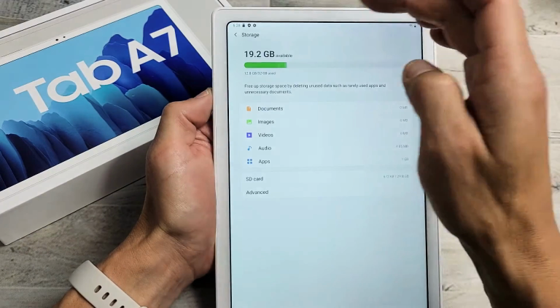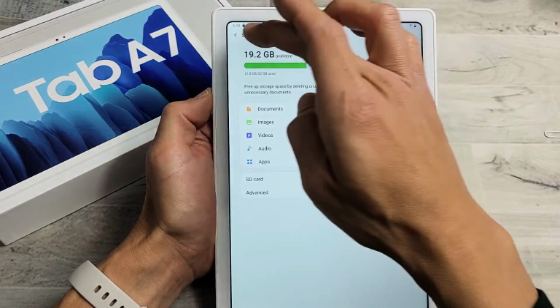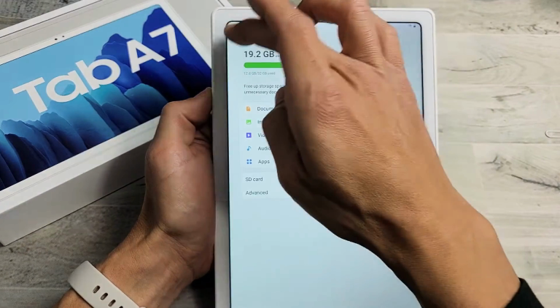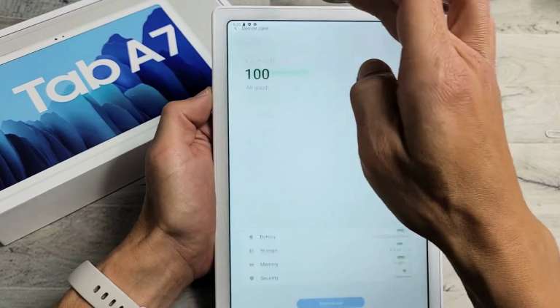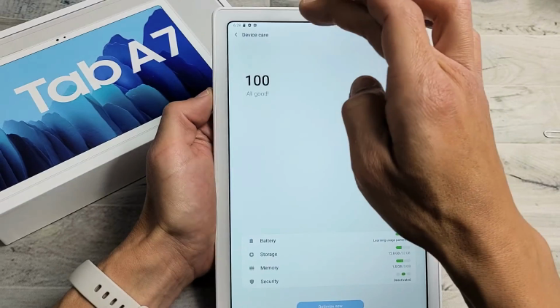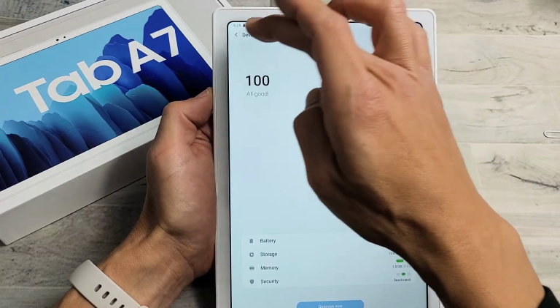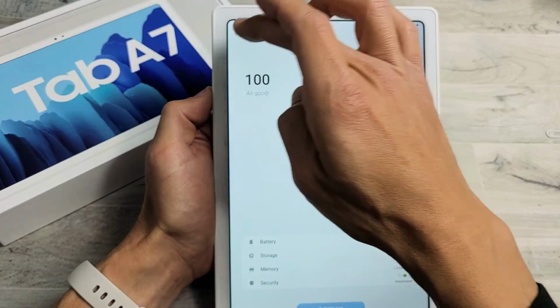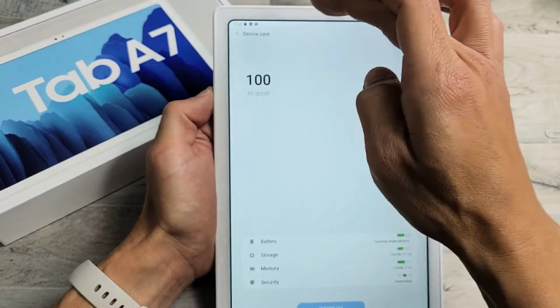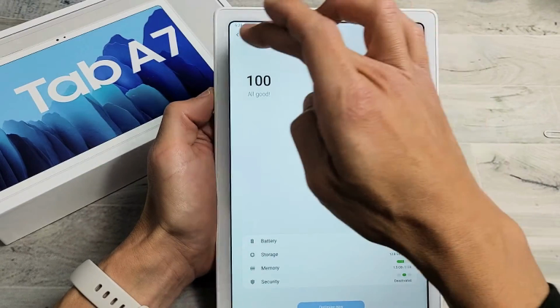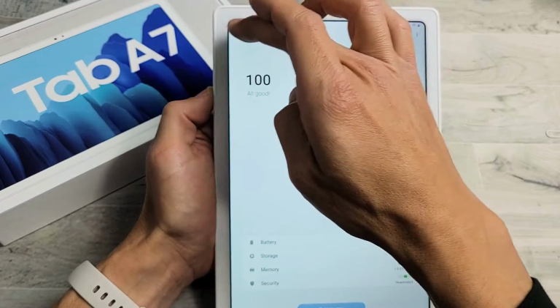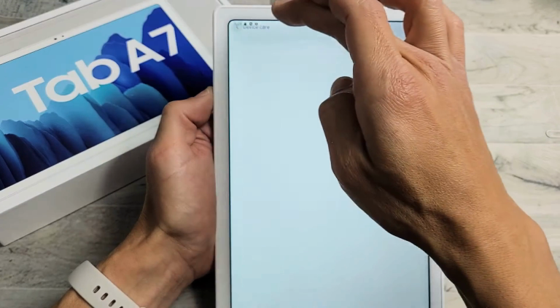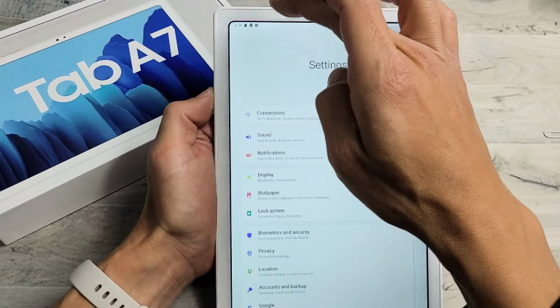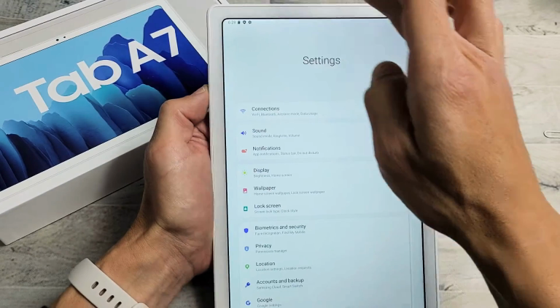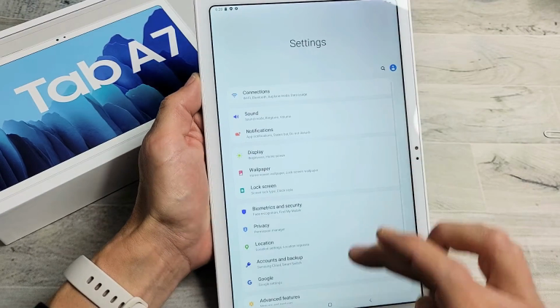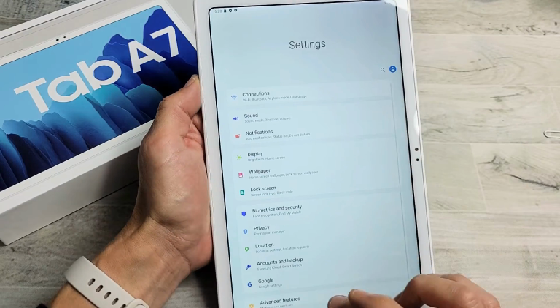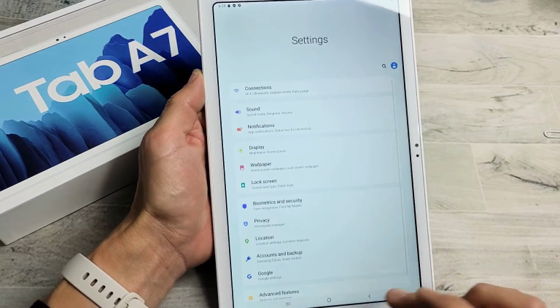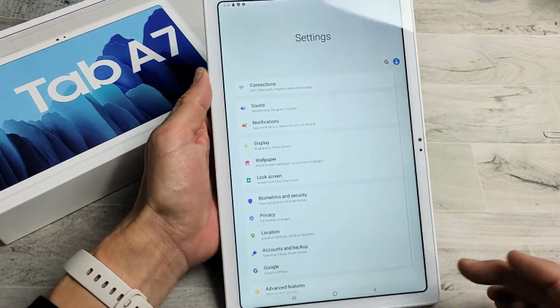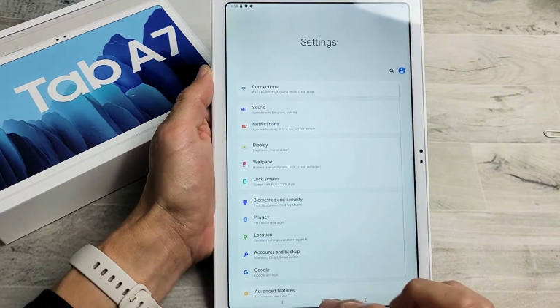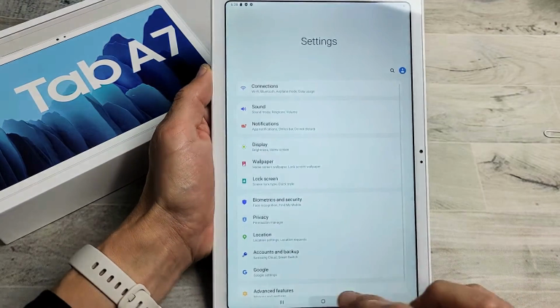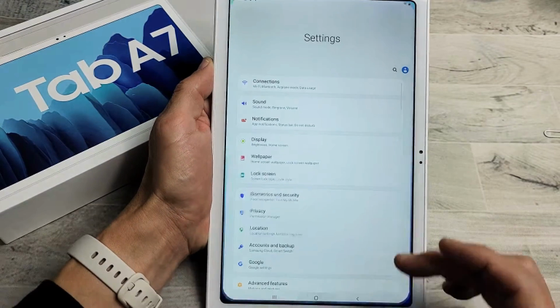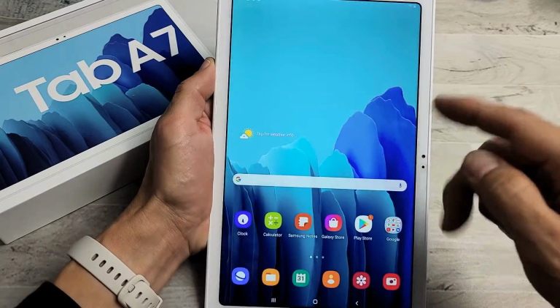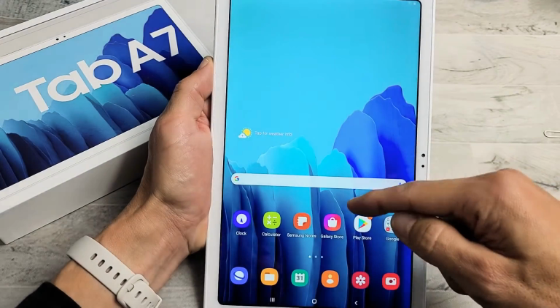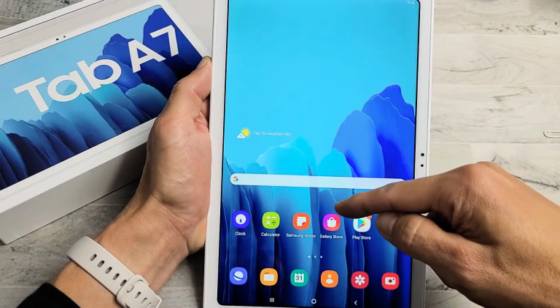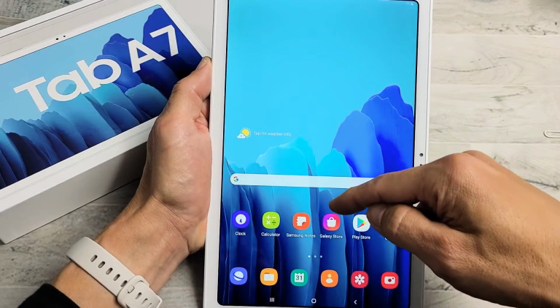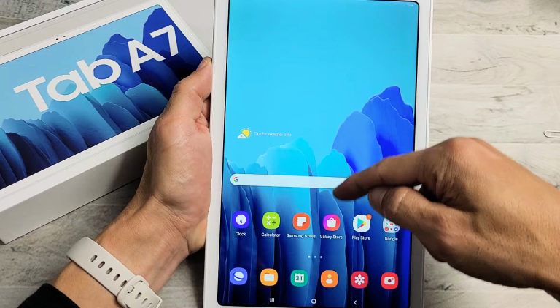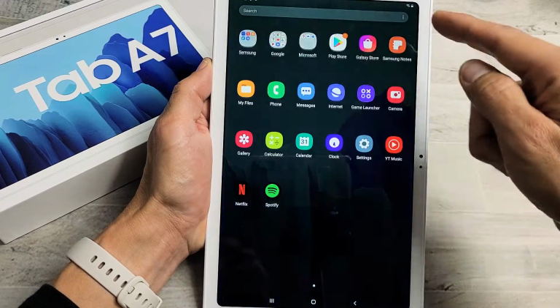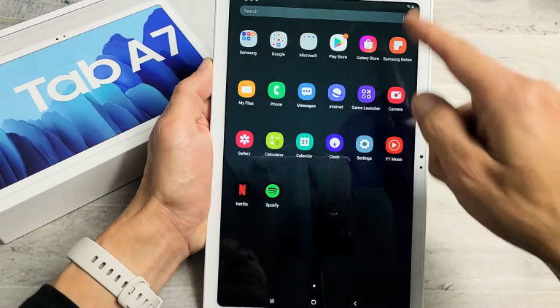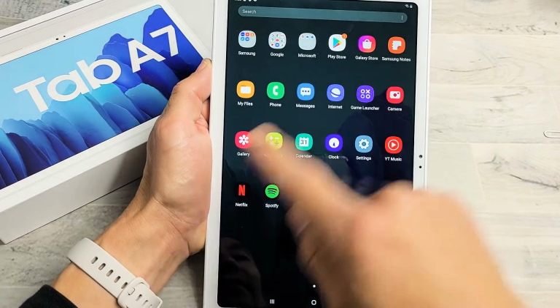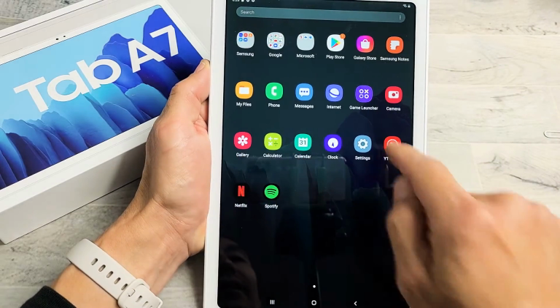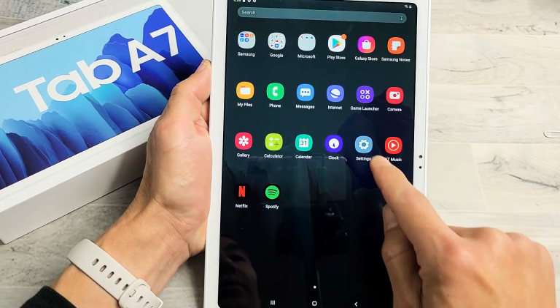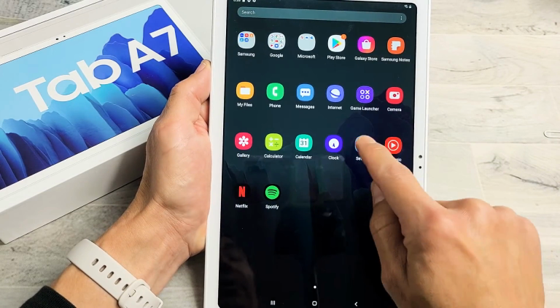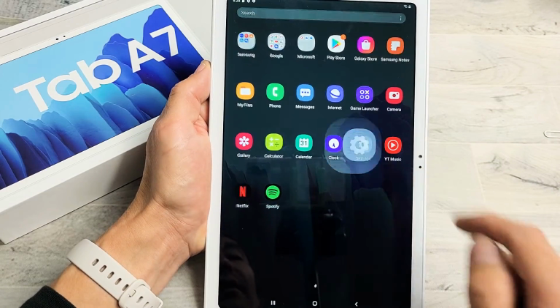First thing you got to do is just go to your settings. You can just swipe up in the middle of the screen like this and go to your settings.